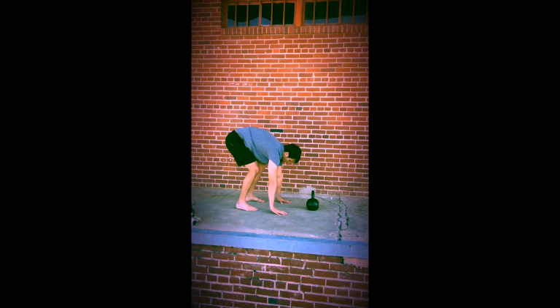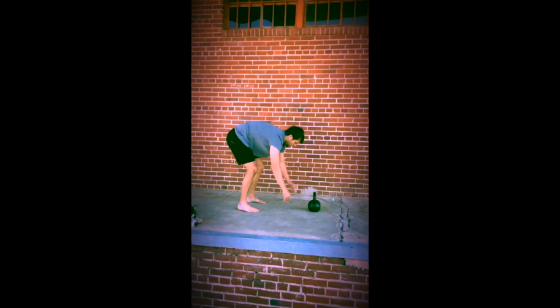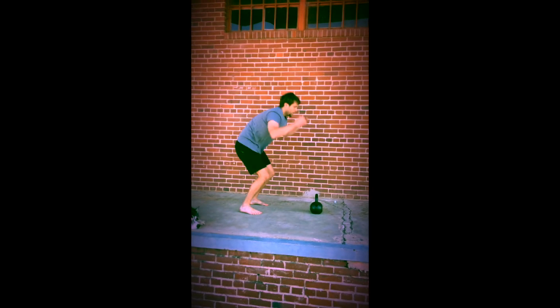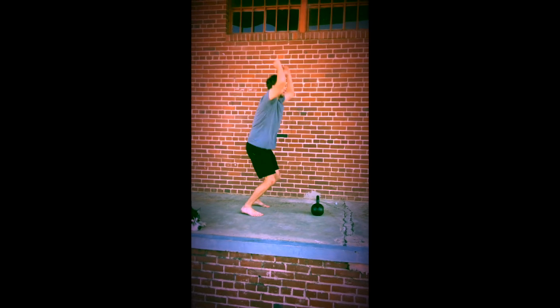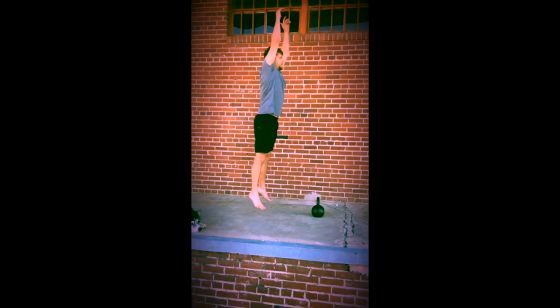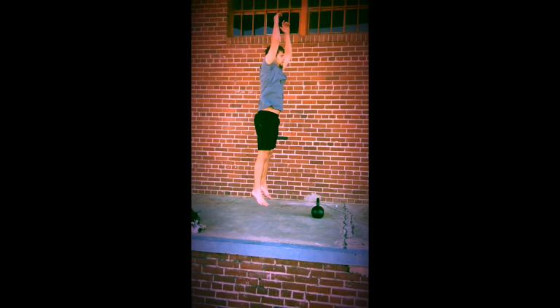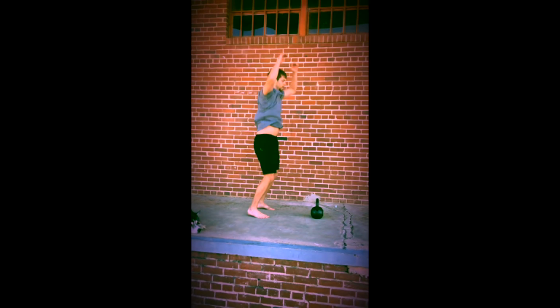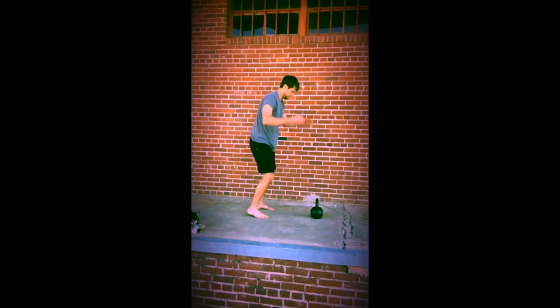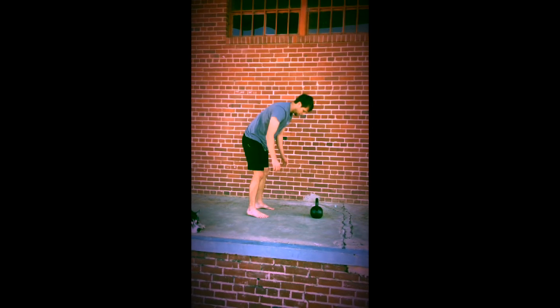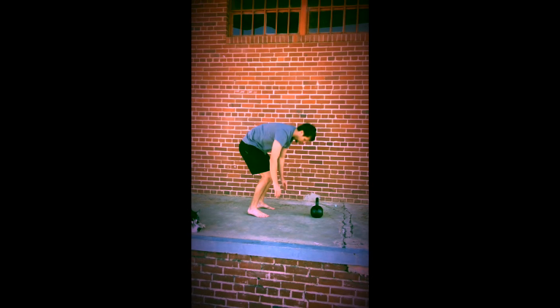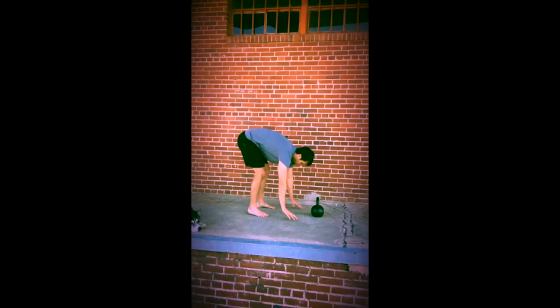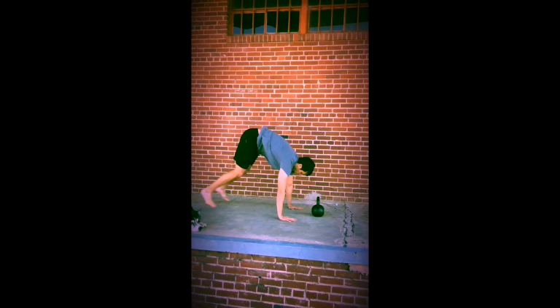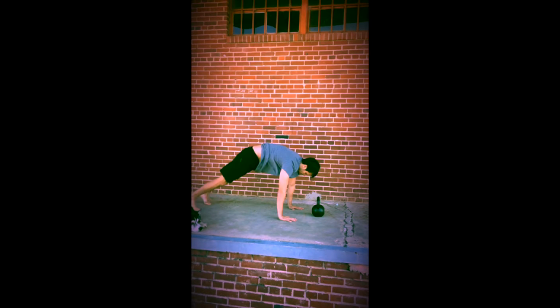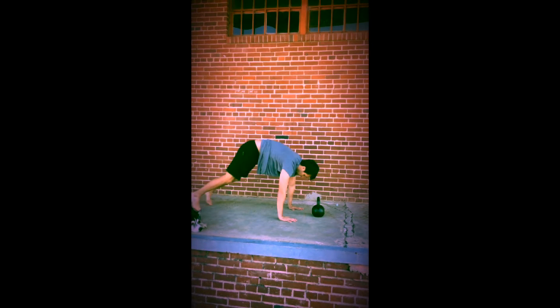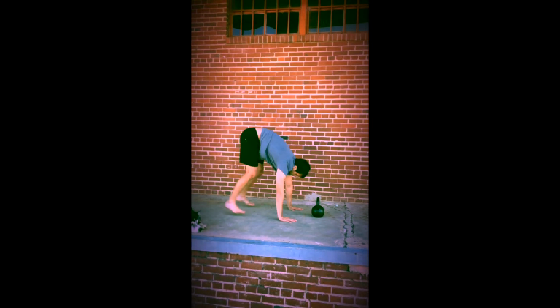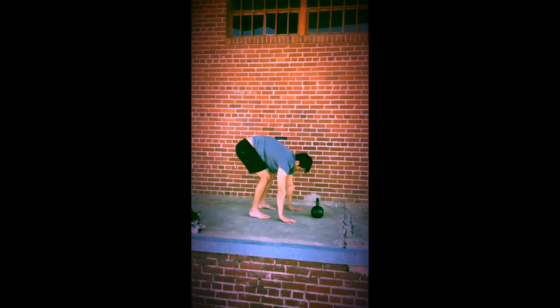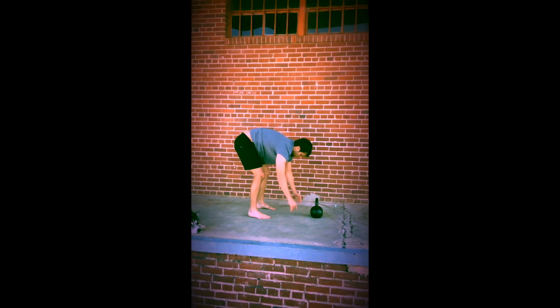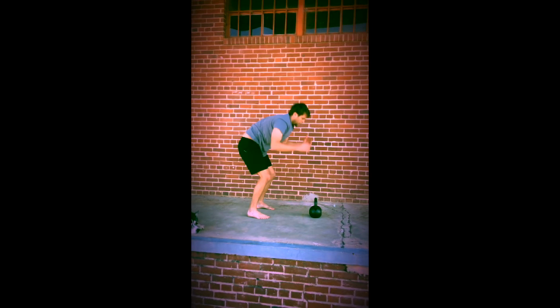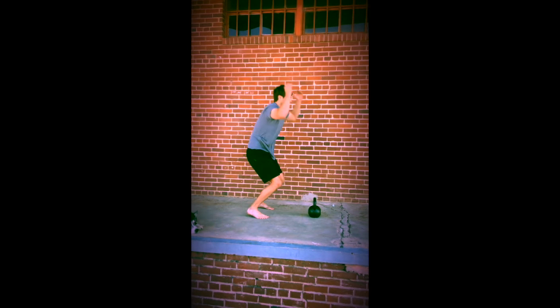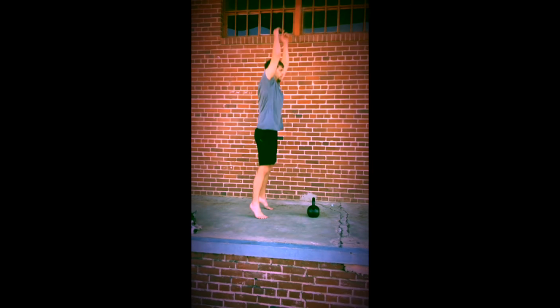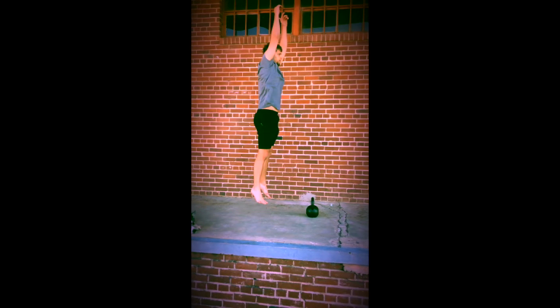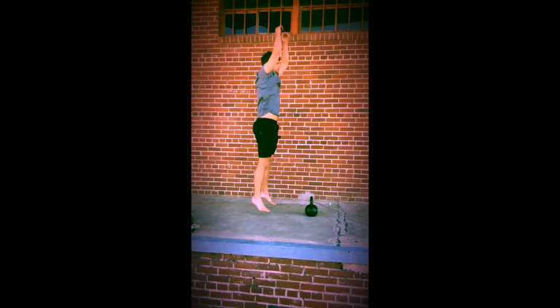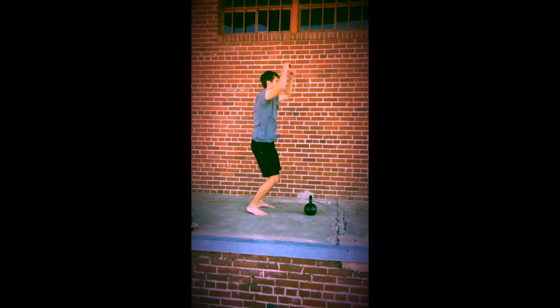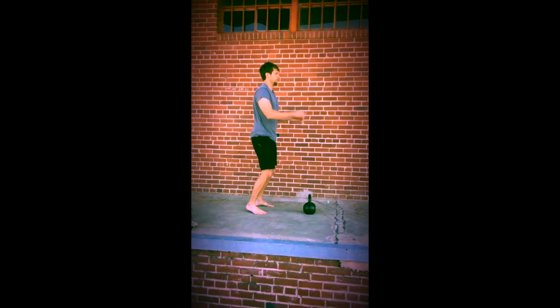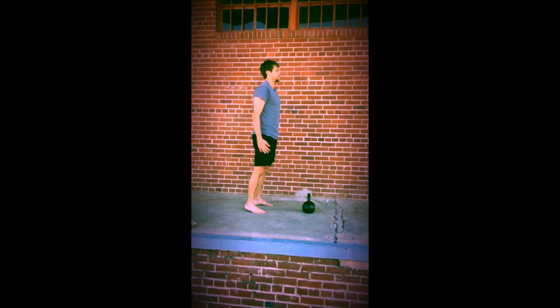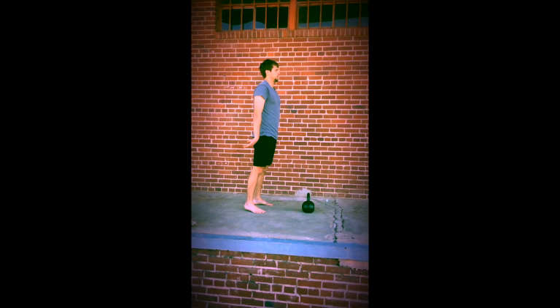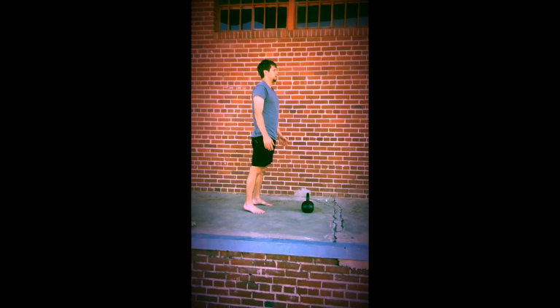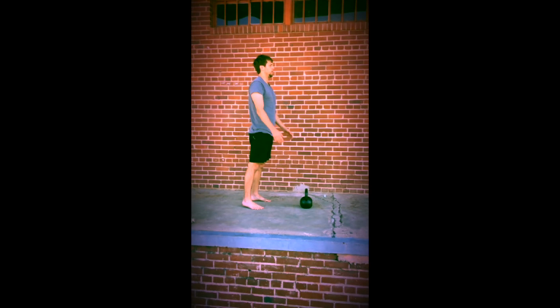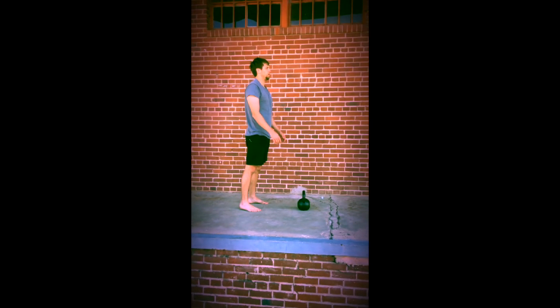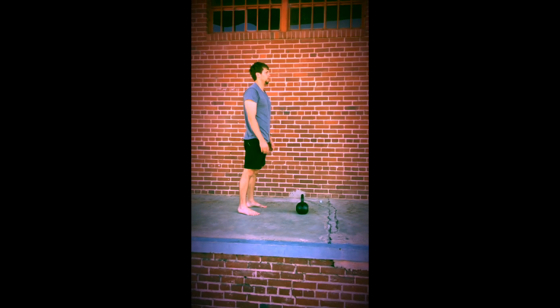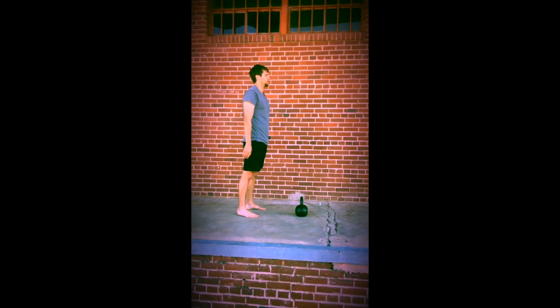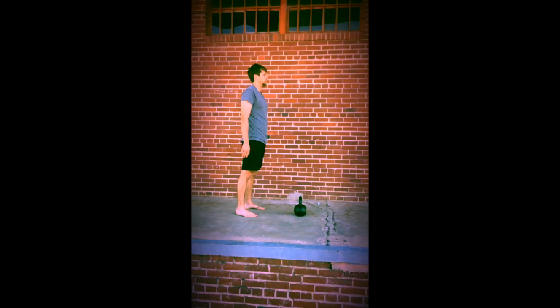Time yourself for this workout. Record your time. Next time you see this workout, try to beat your time.